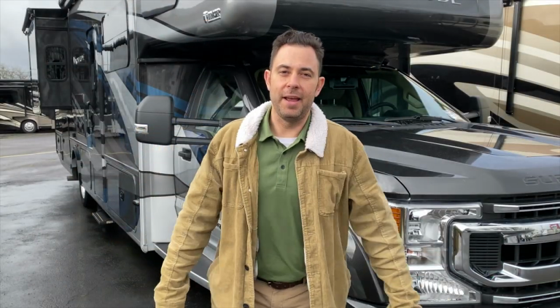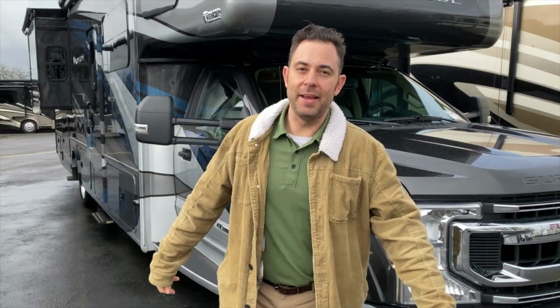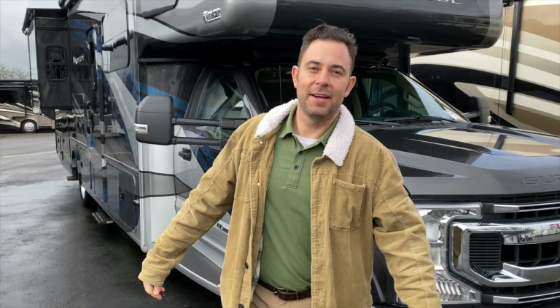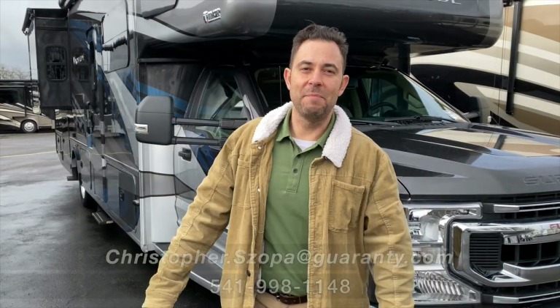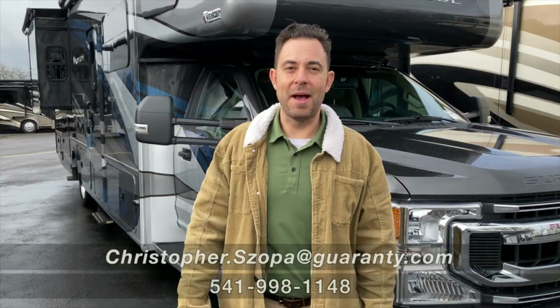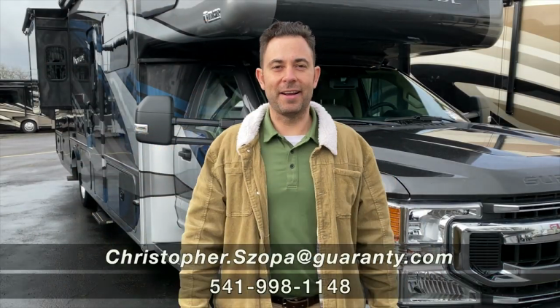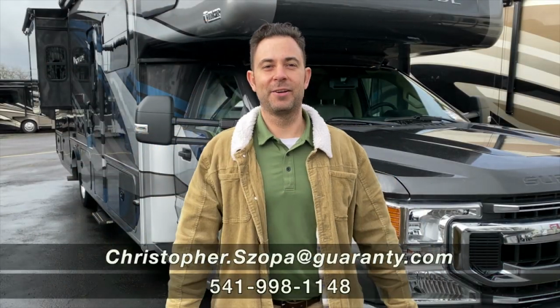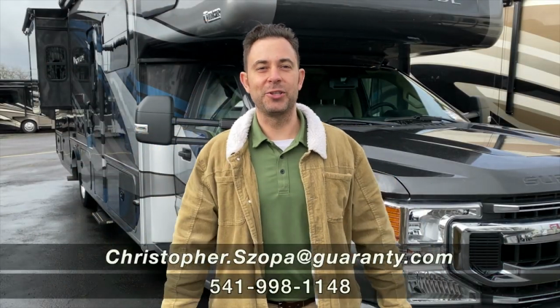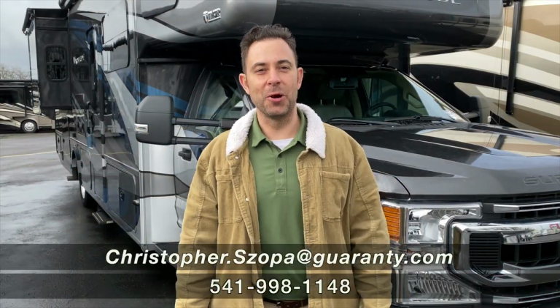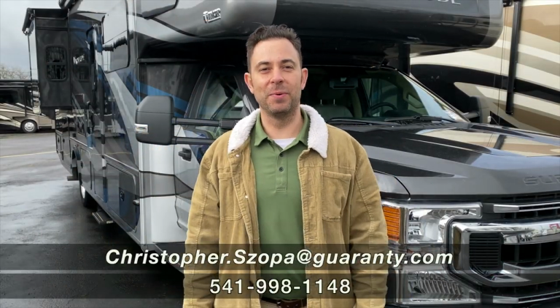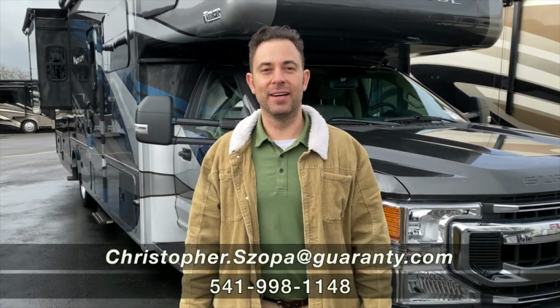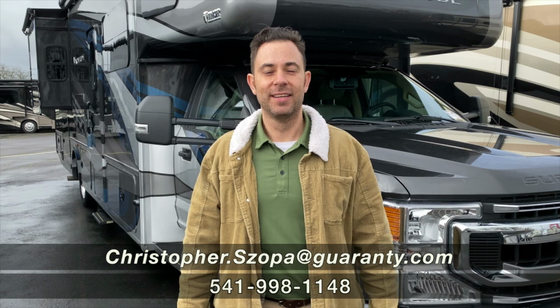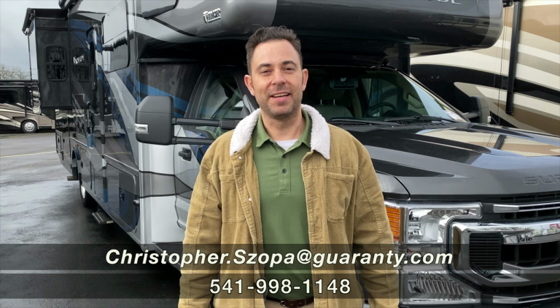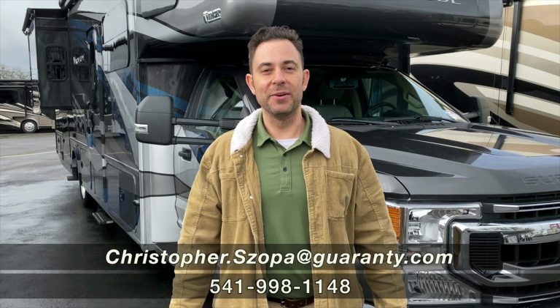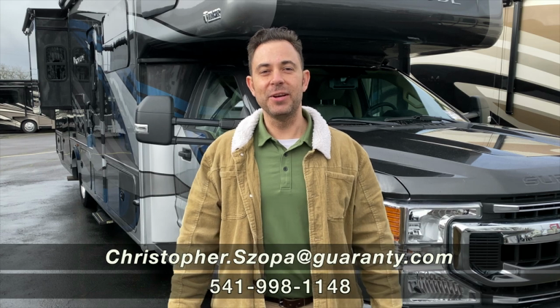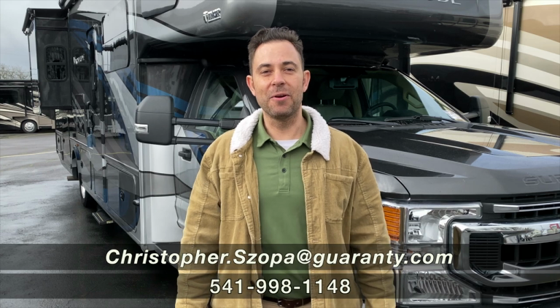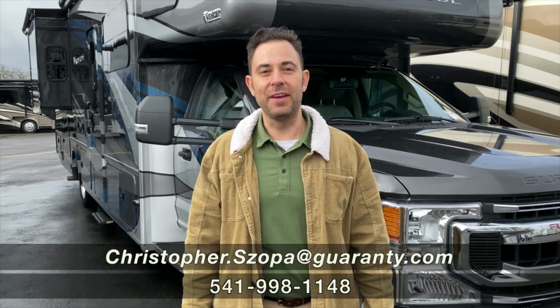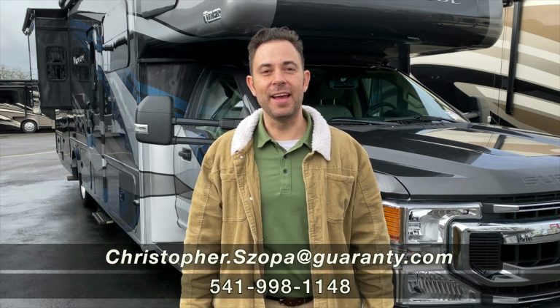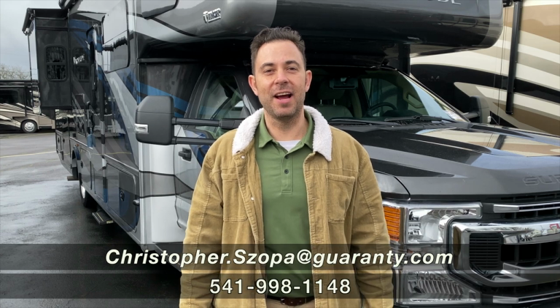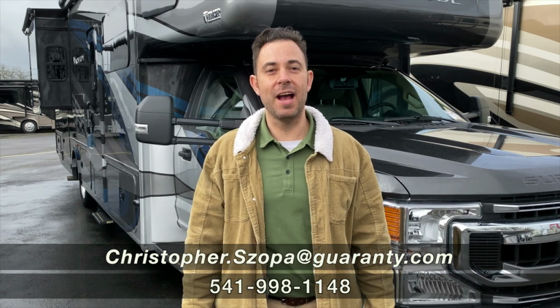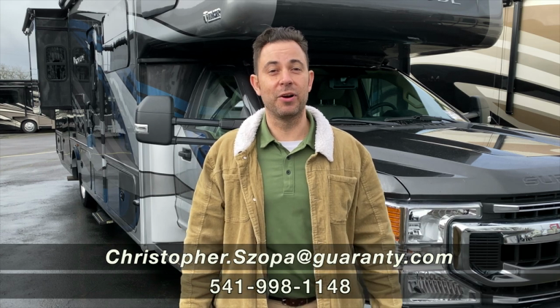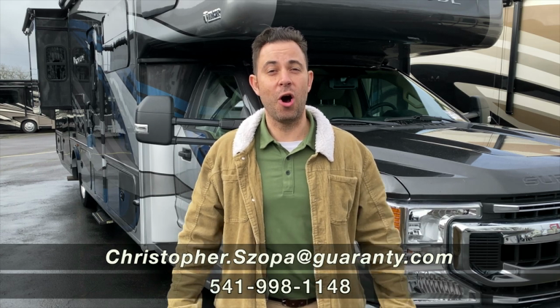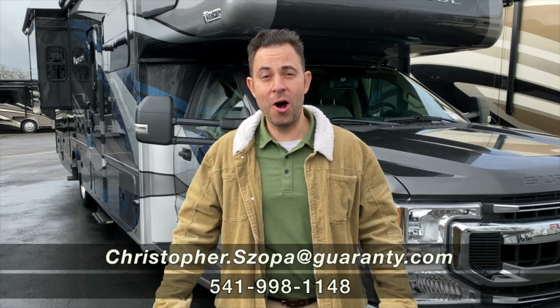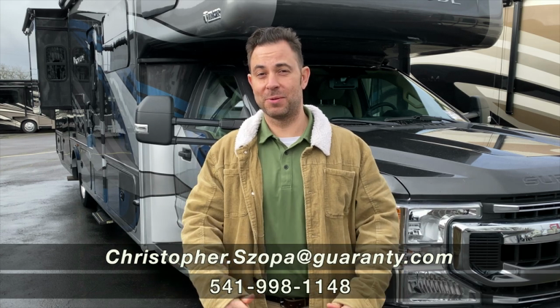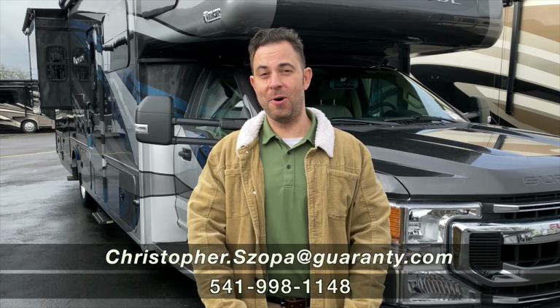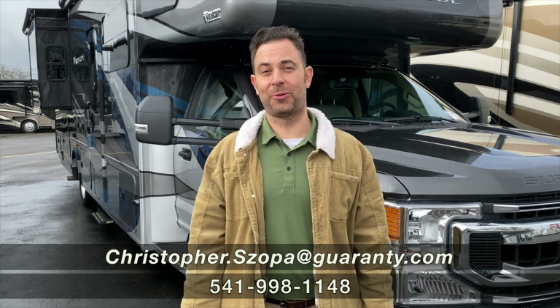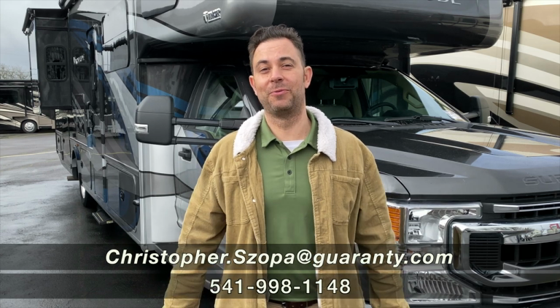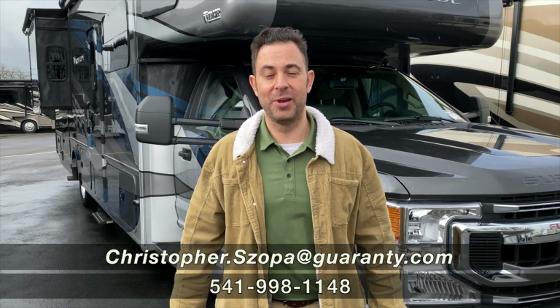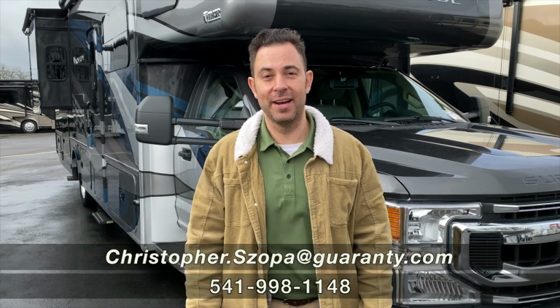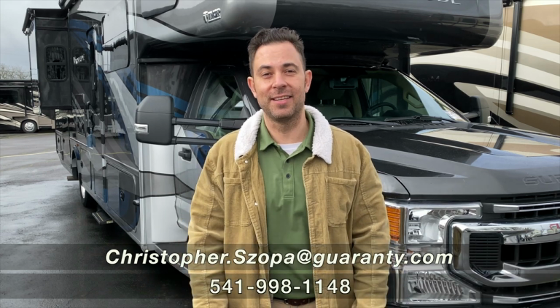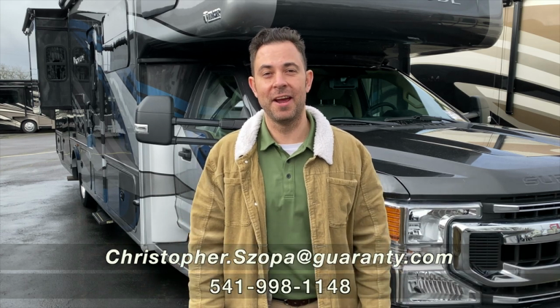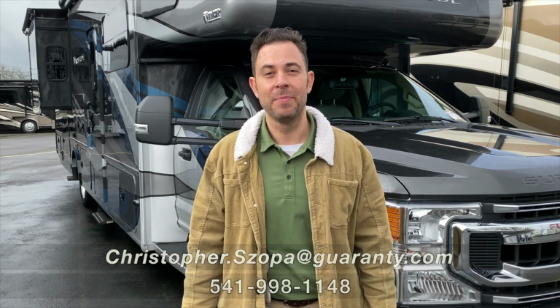Hey, I'm back. Chris Shopa, Guaranty RV, and I have an awesome walkthrough for you guys today.